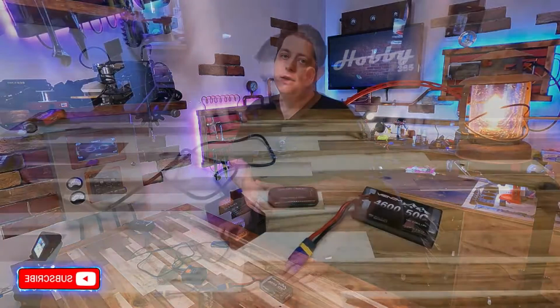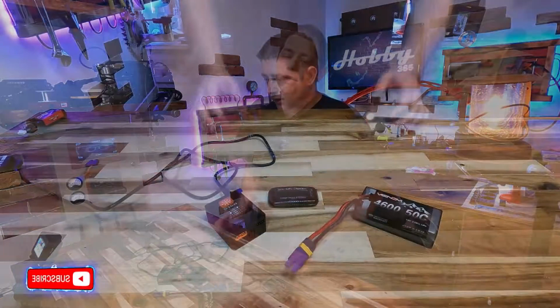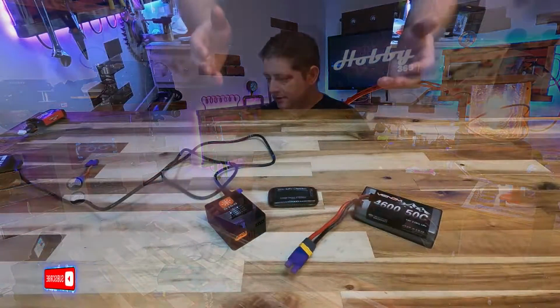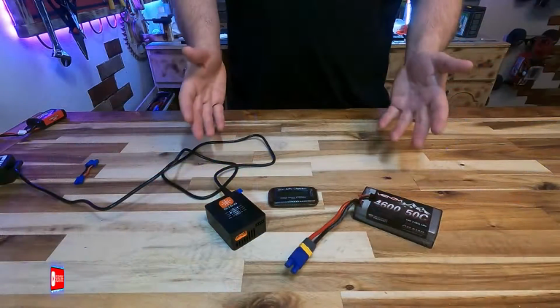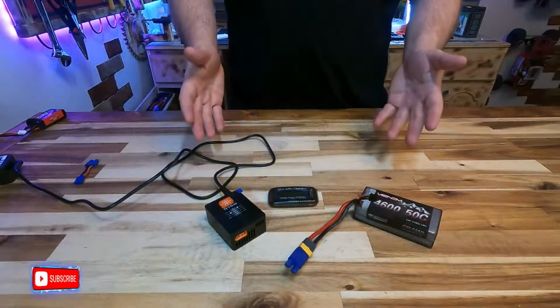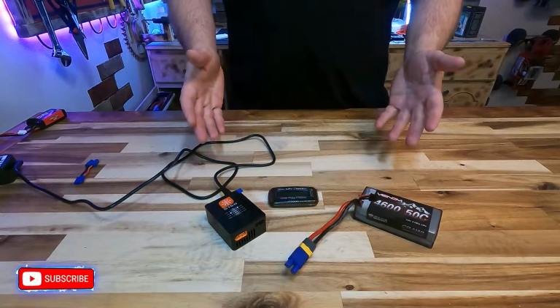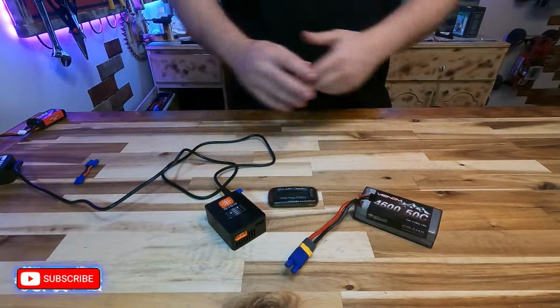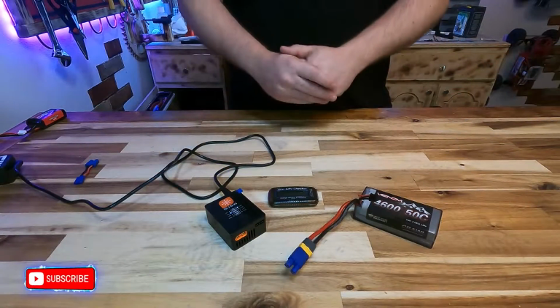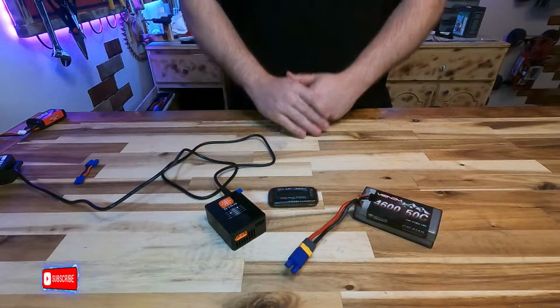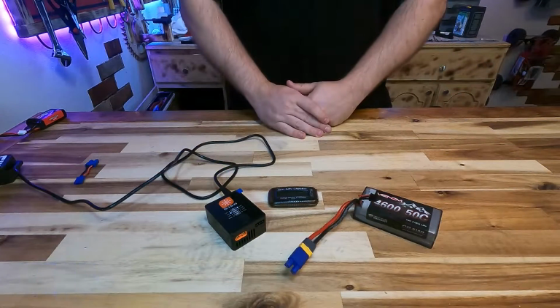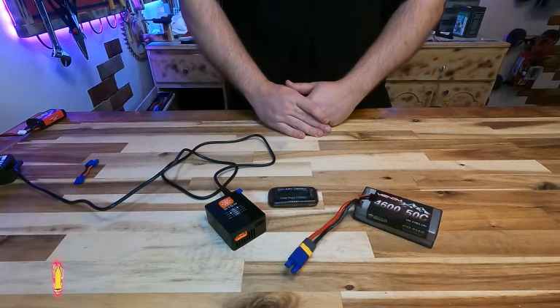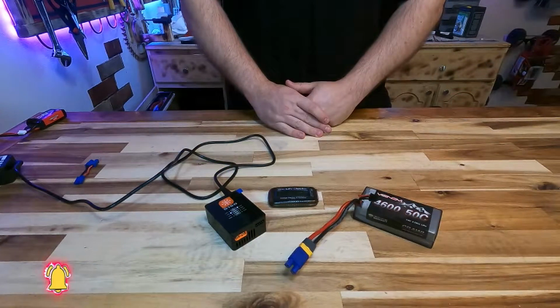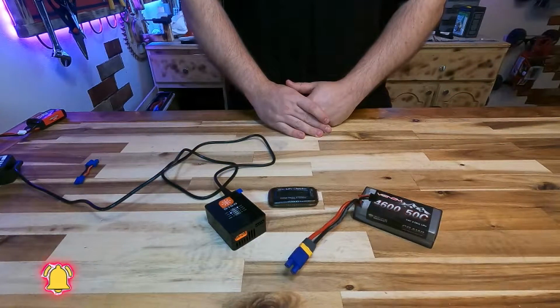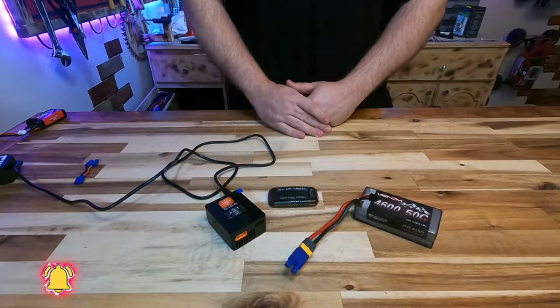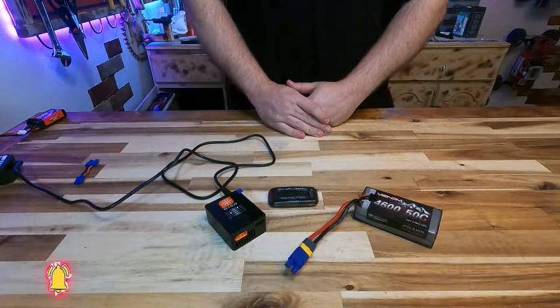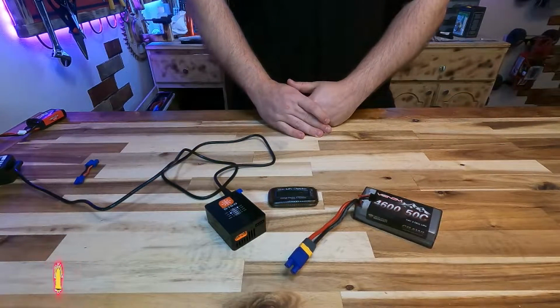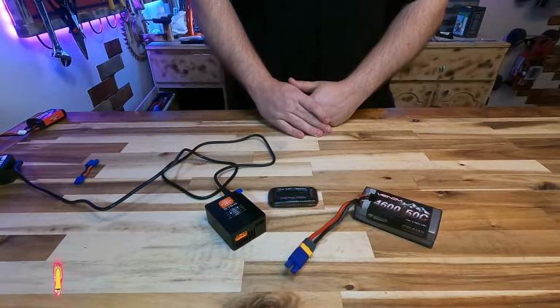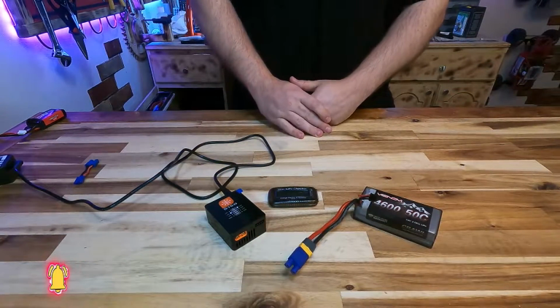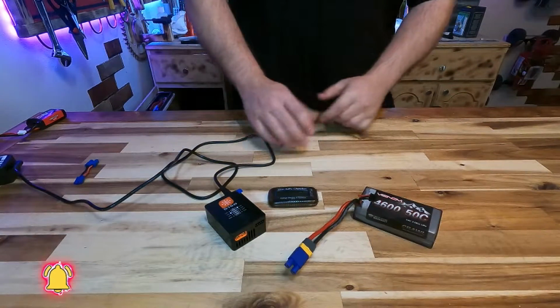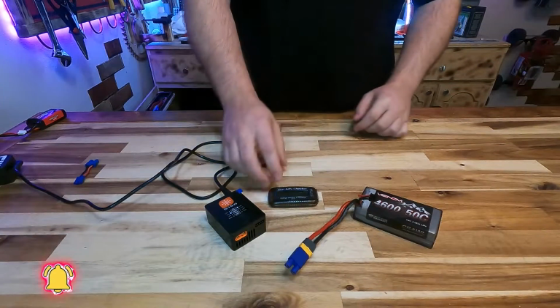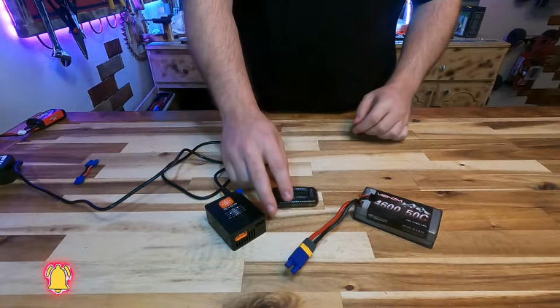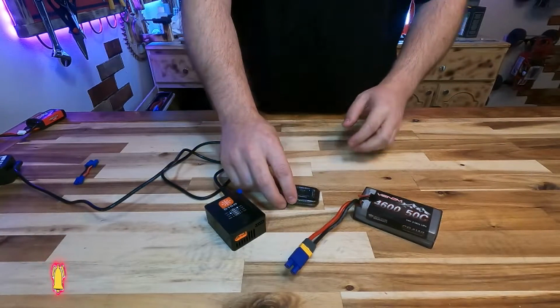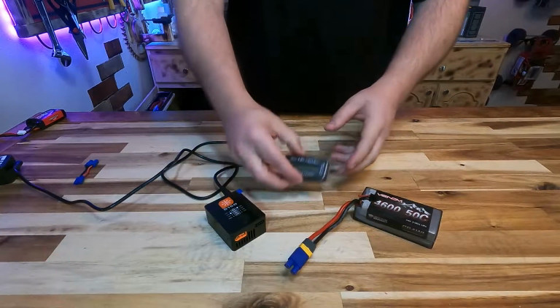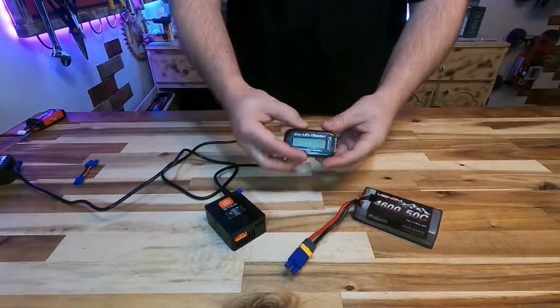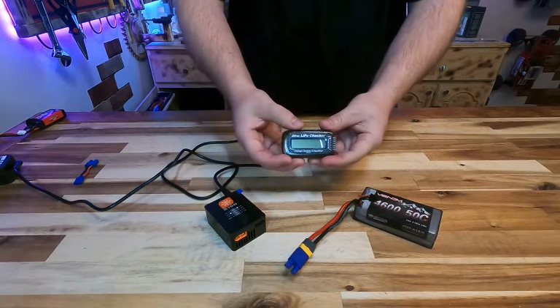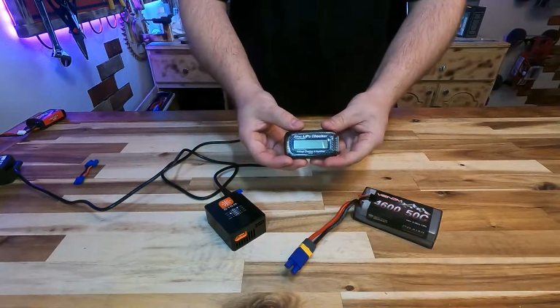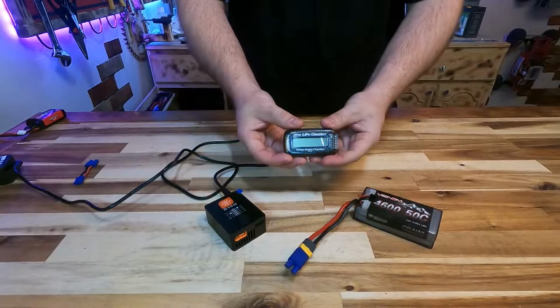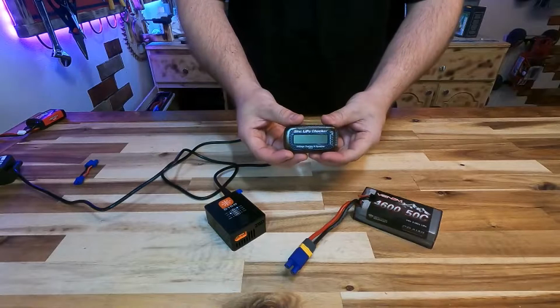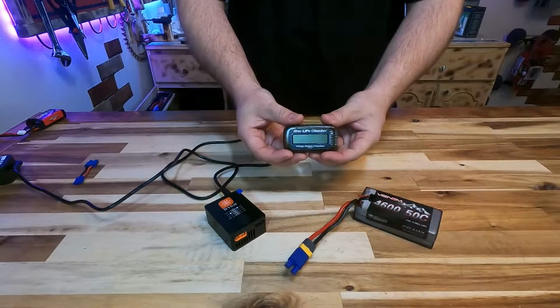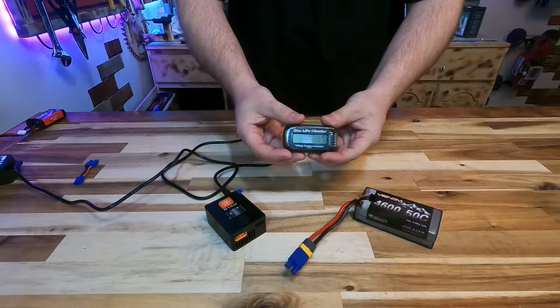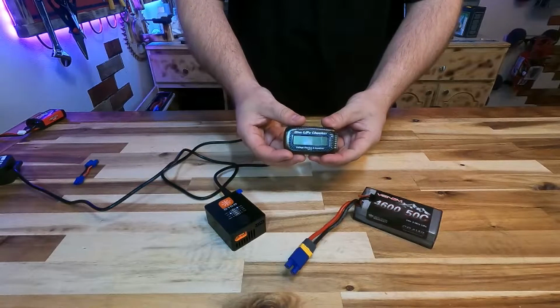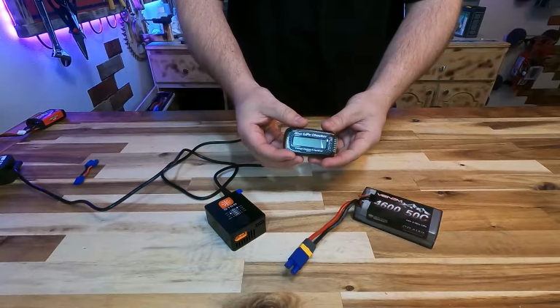What's on the table here is our charger and of course our battery pack, and this little LiPo checker right here, which I'll get to in a few moments.